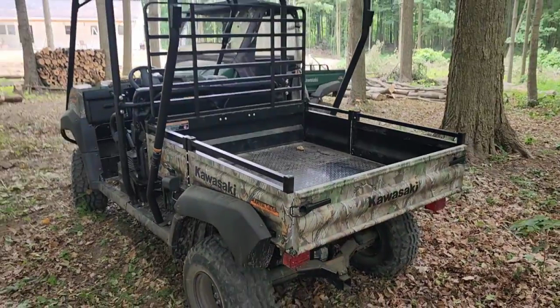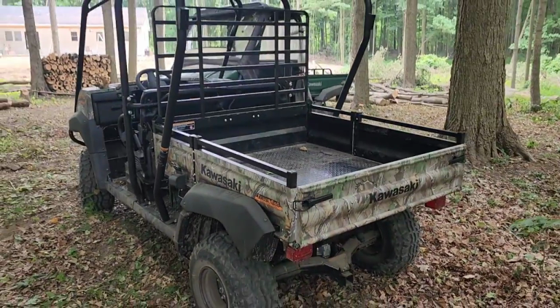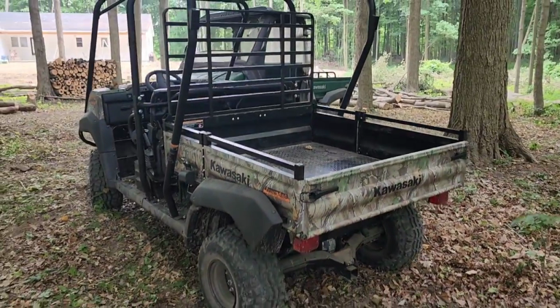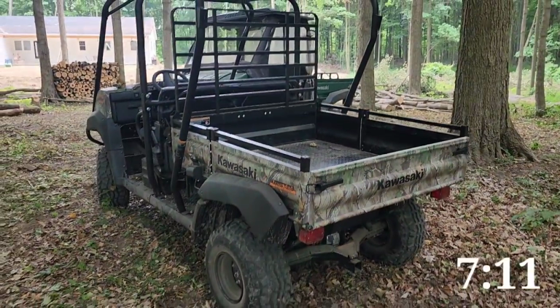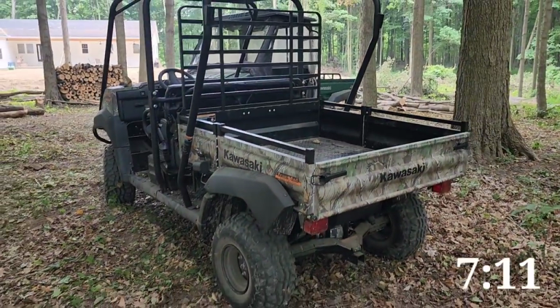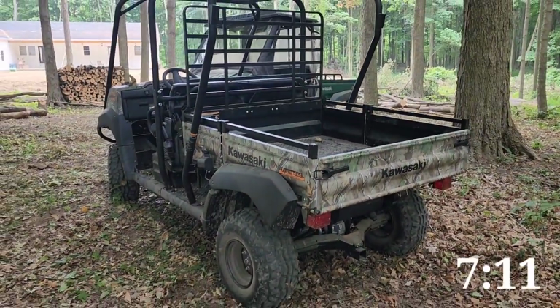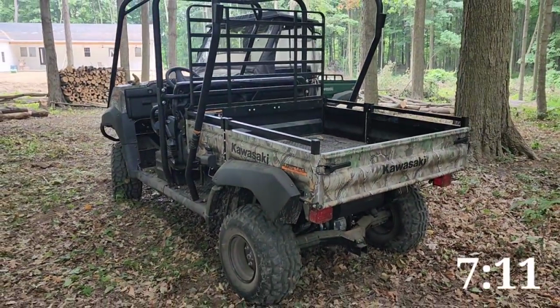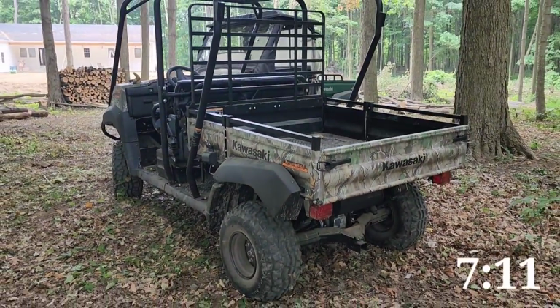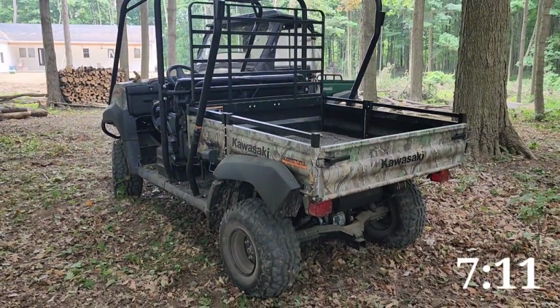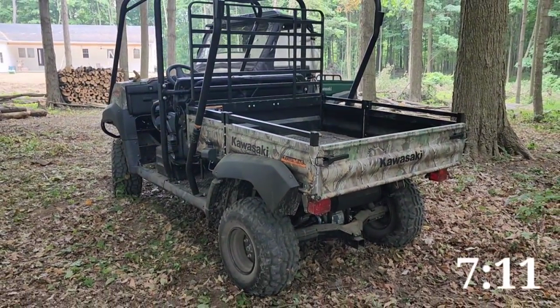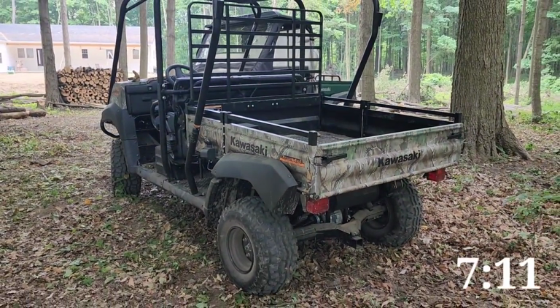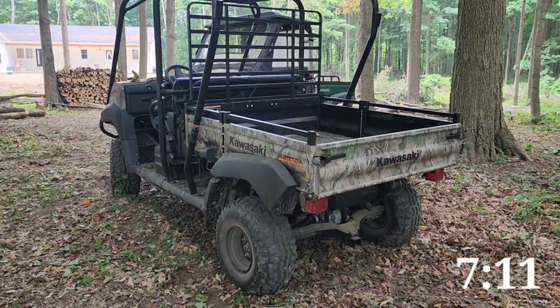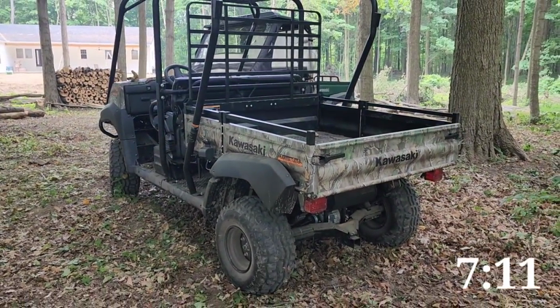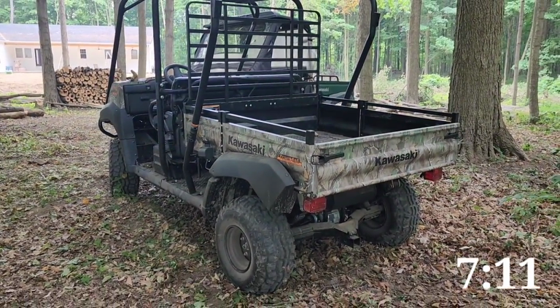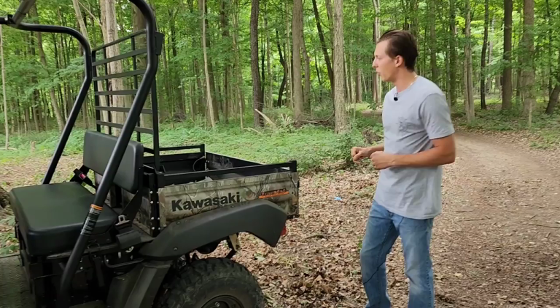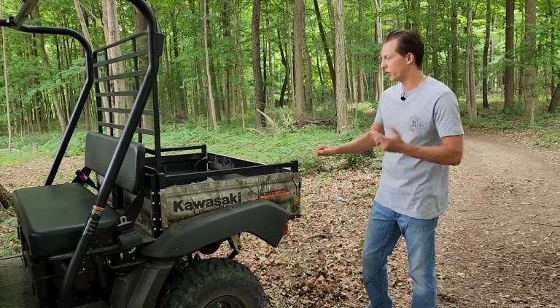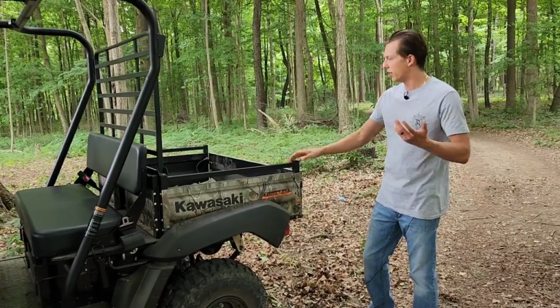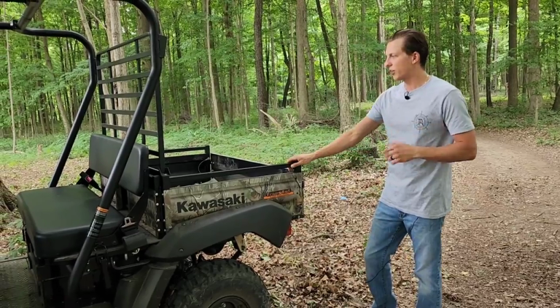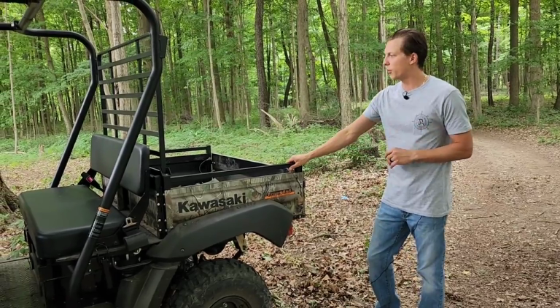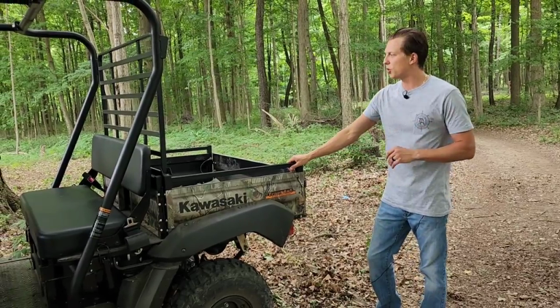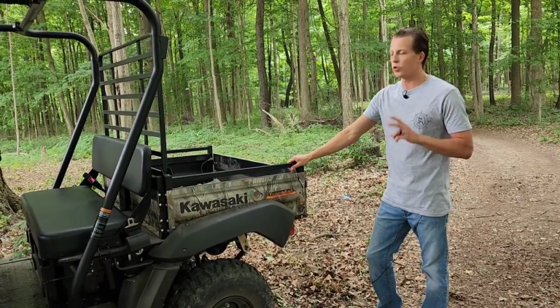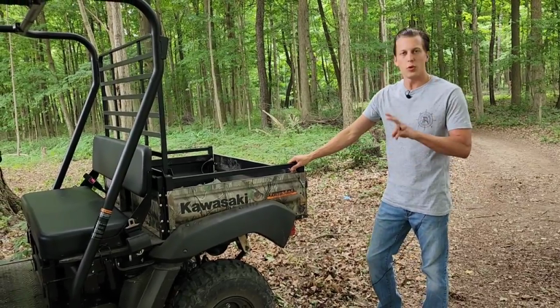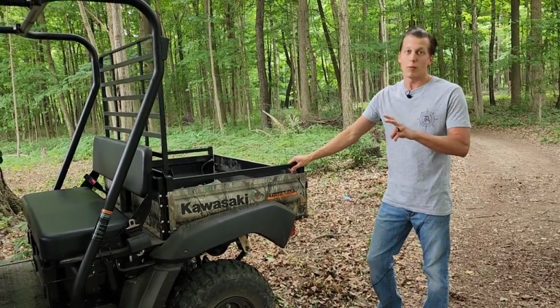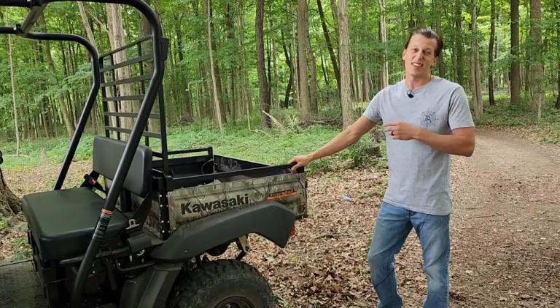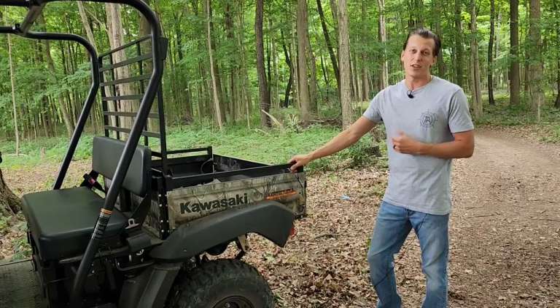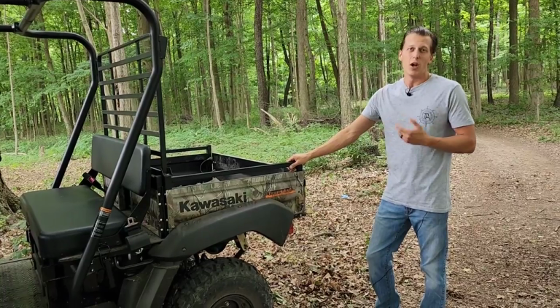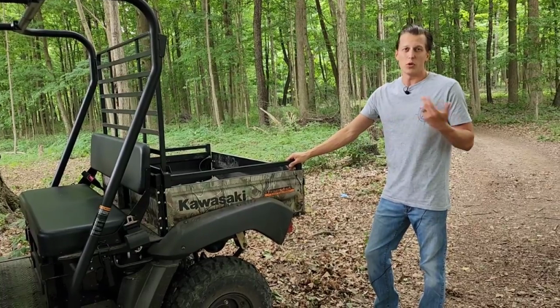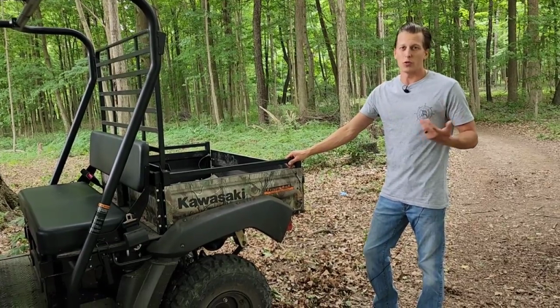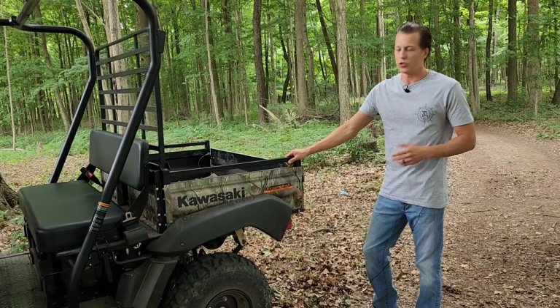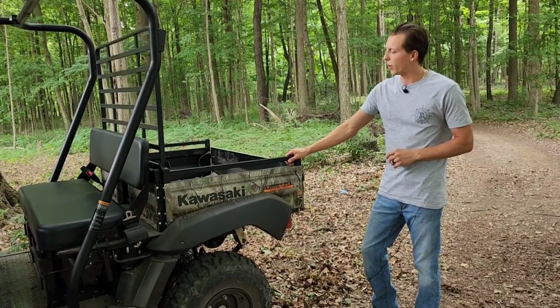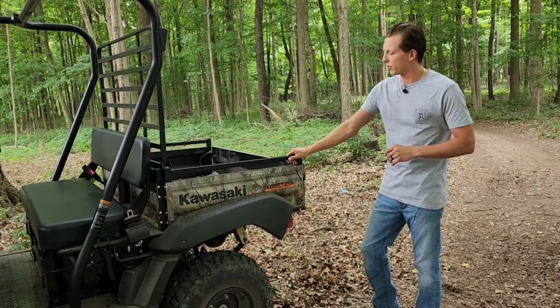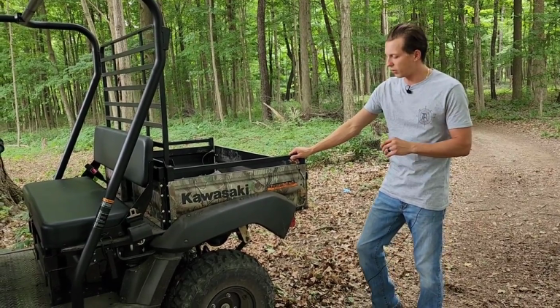I'll put a timestamp here if you're just looking for that part of the video on how to actually fold this. It's very simple — you can do it with two people which makes it easier, but you can also just do it by yourself.